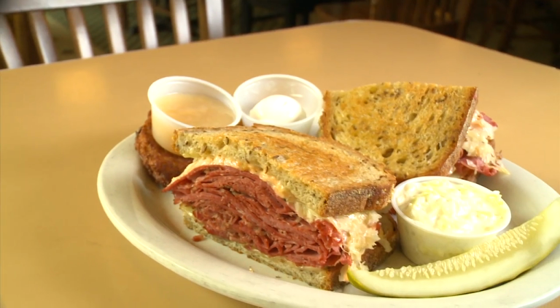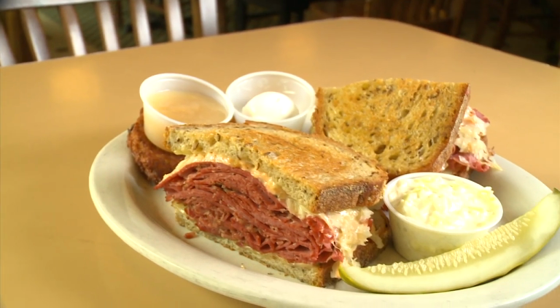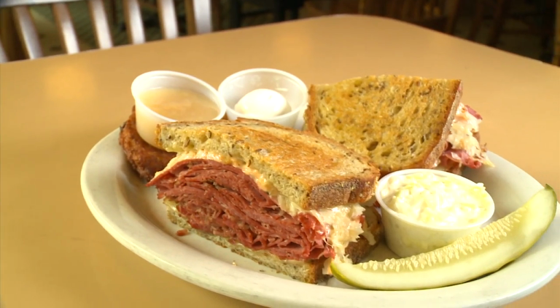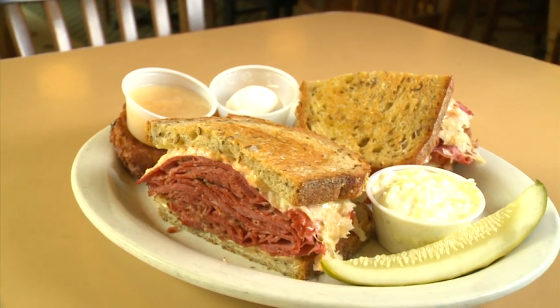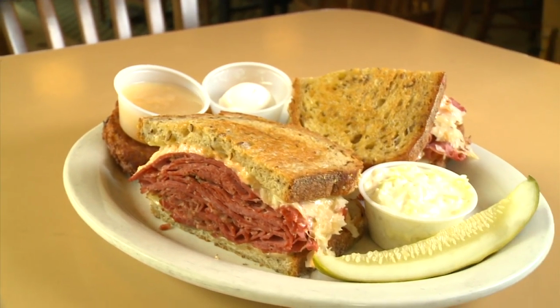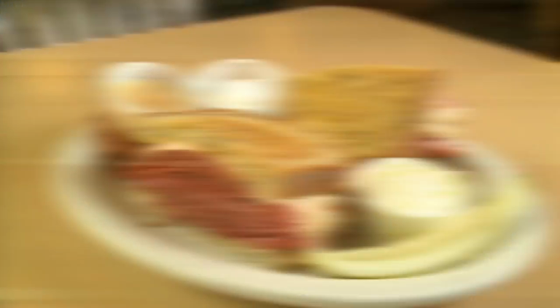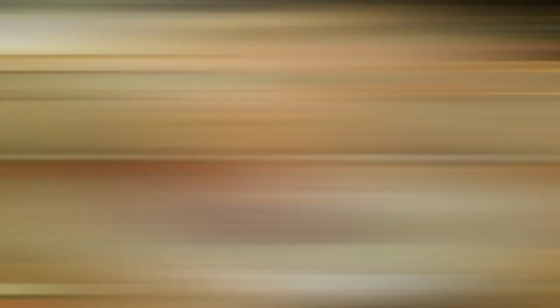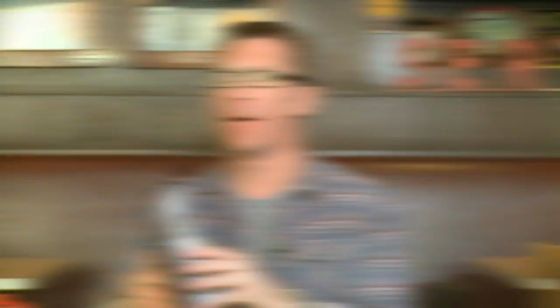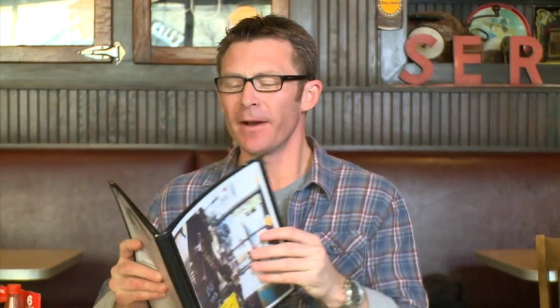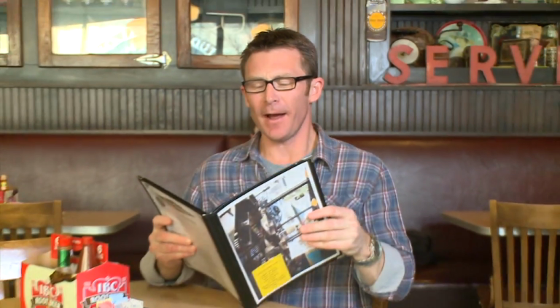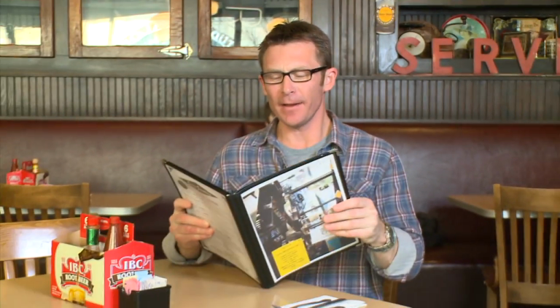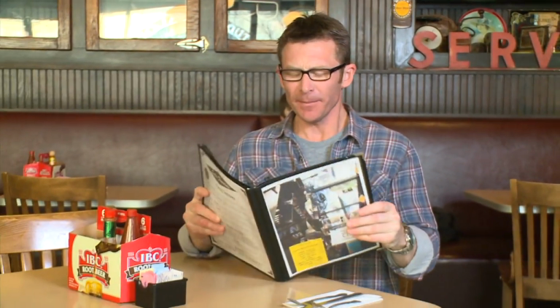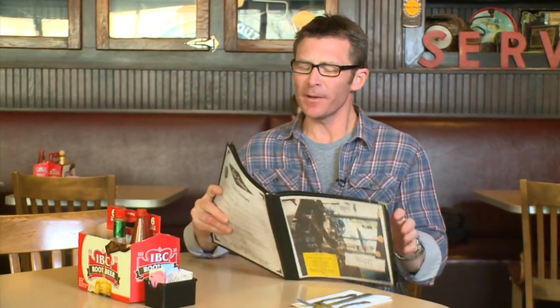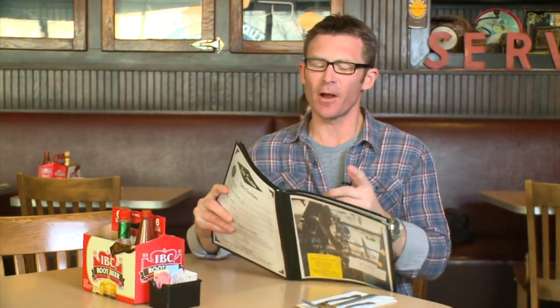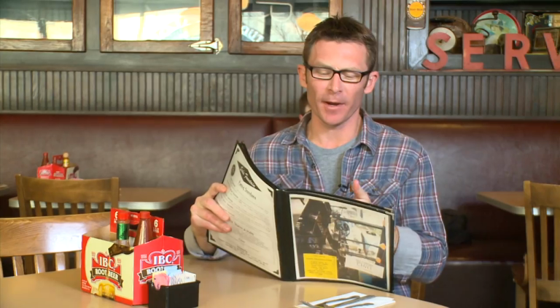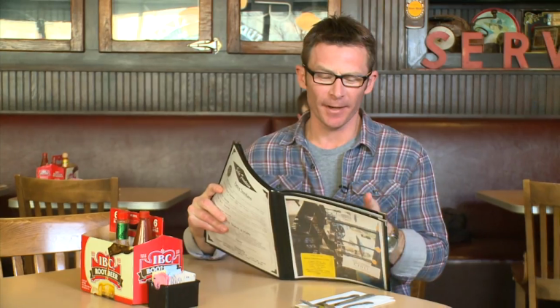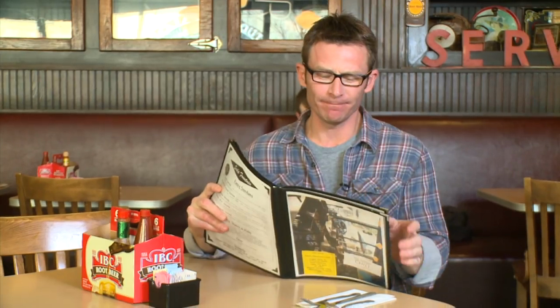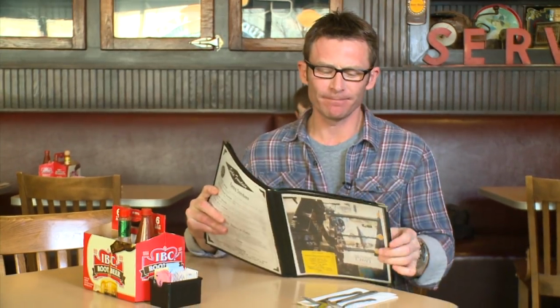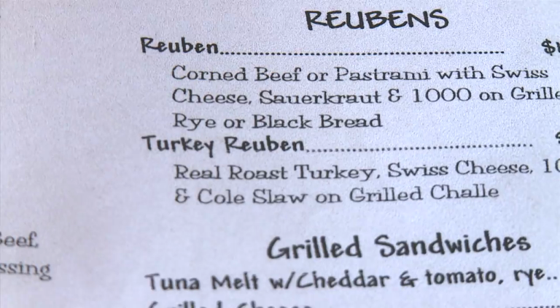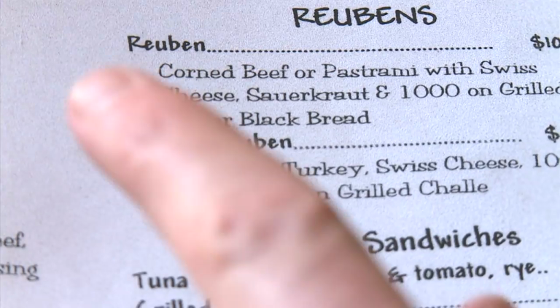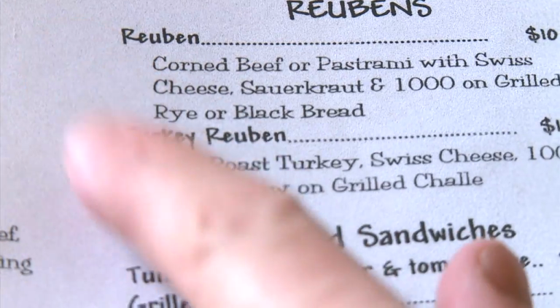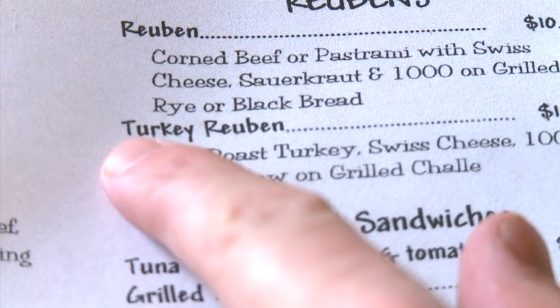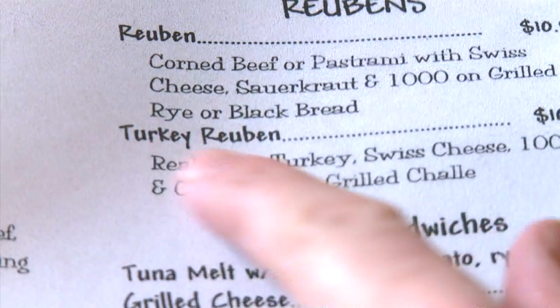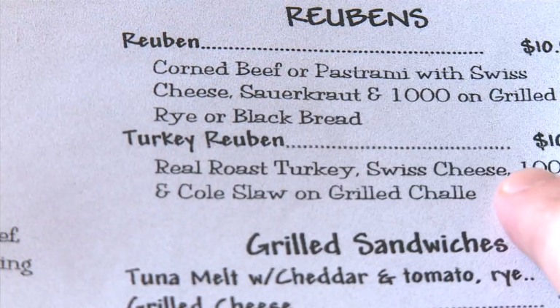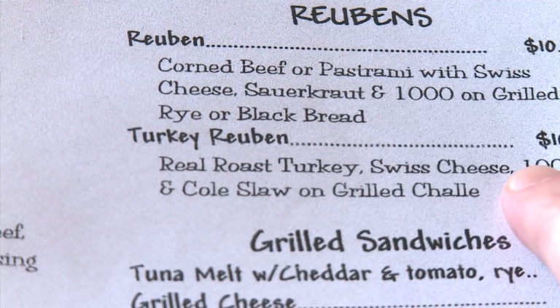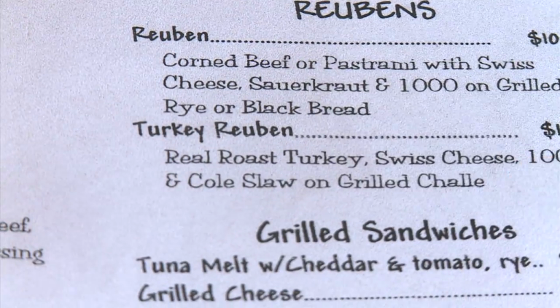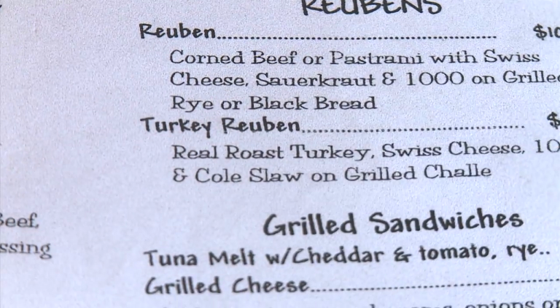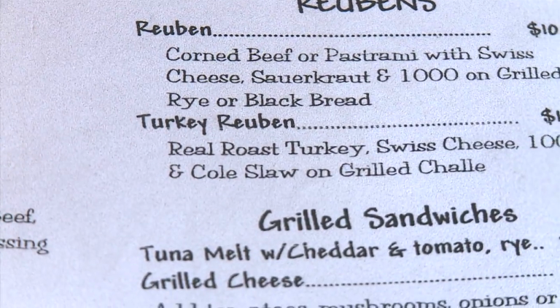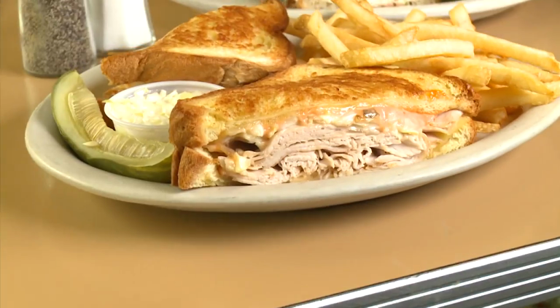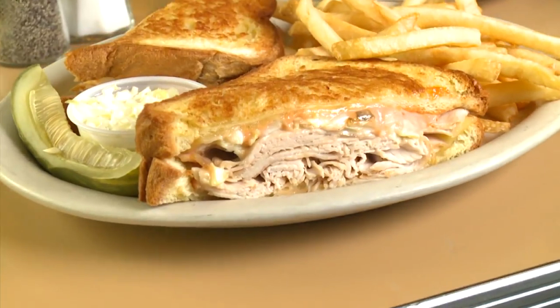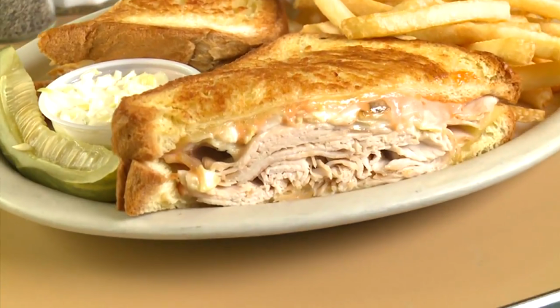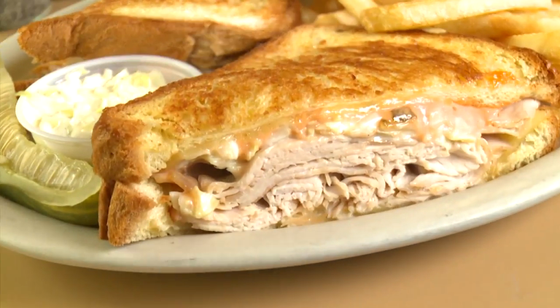The Reuben is awesome. But something else caught my eye — the turkey Reuben. What's up with that?